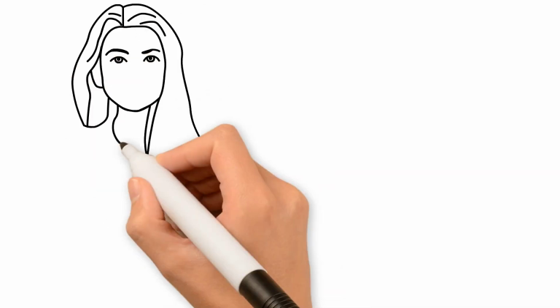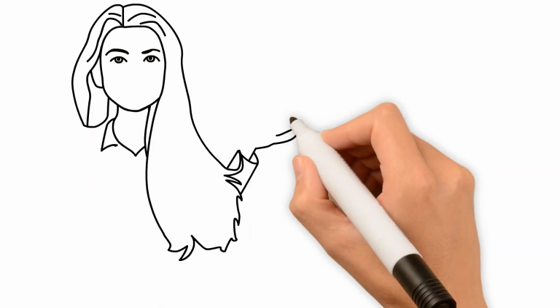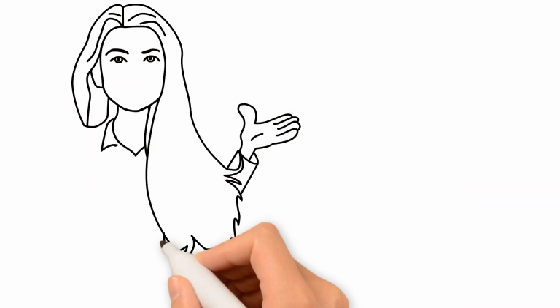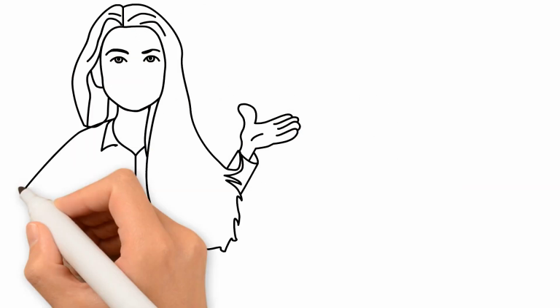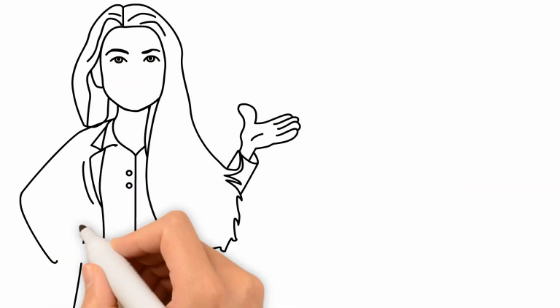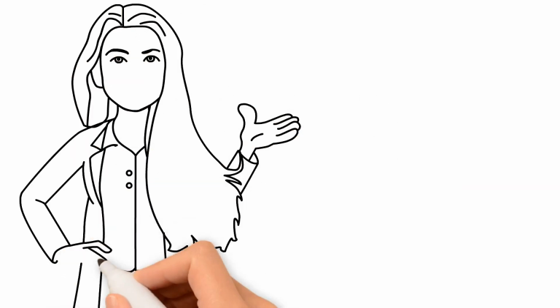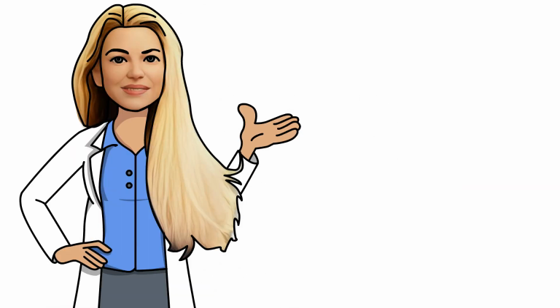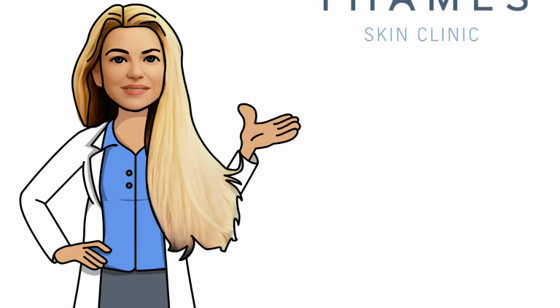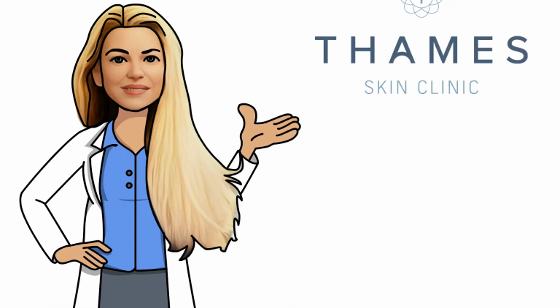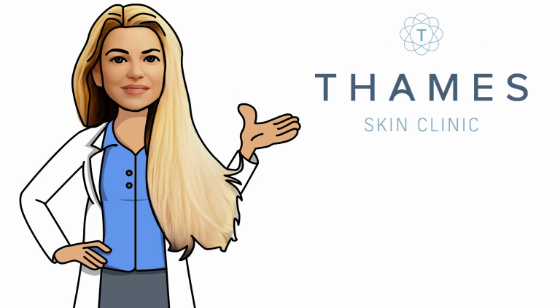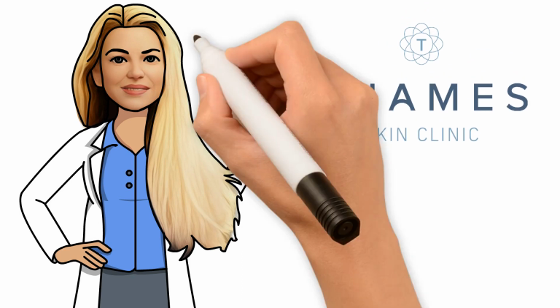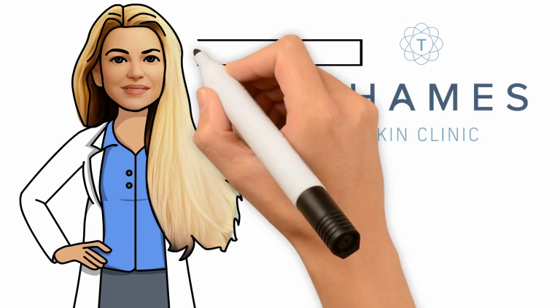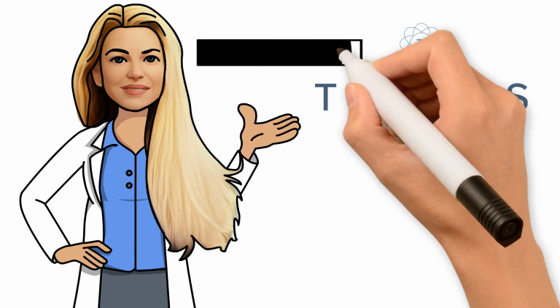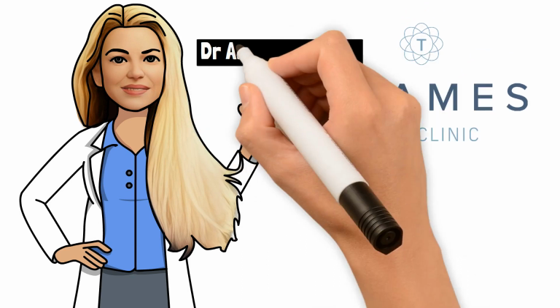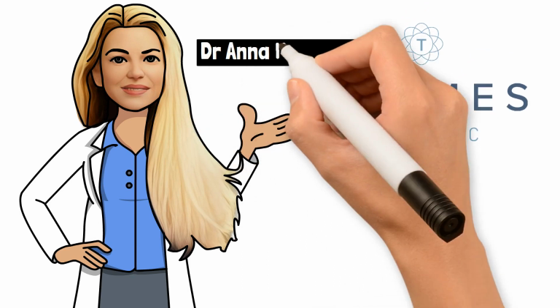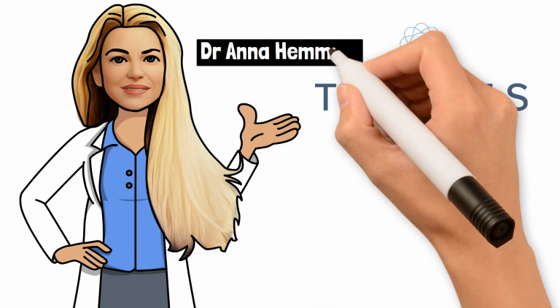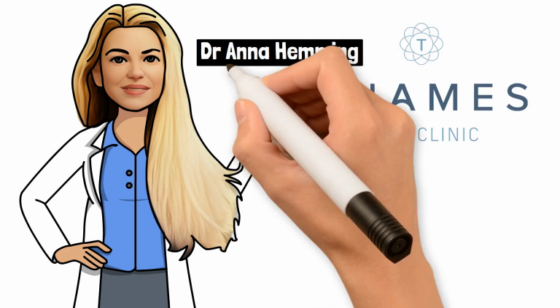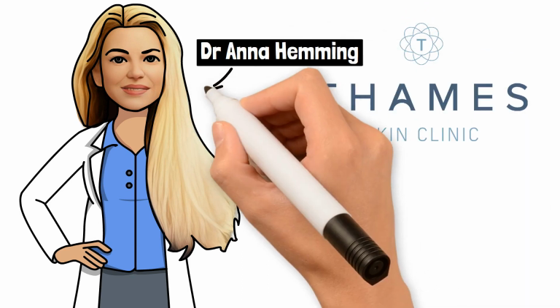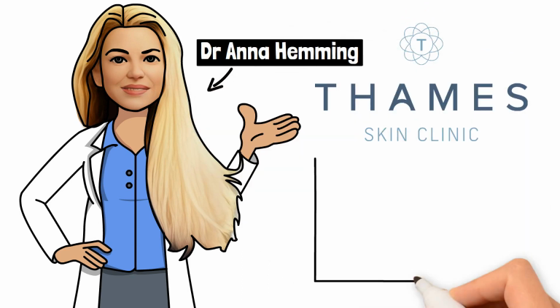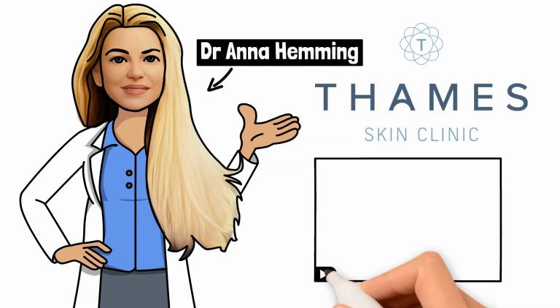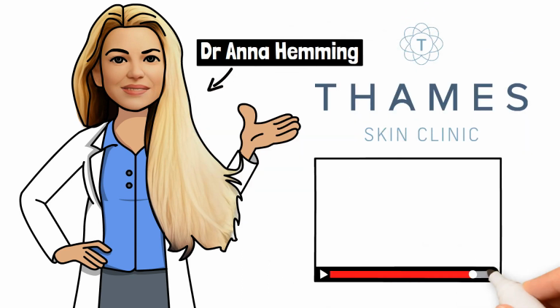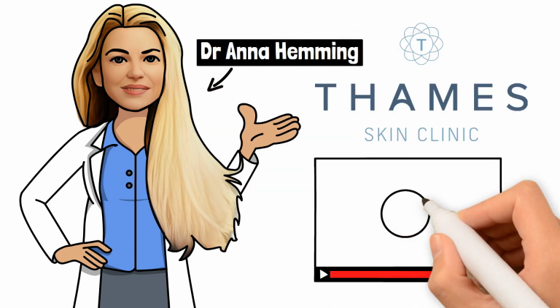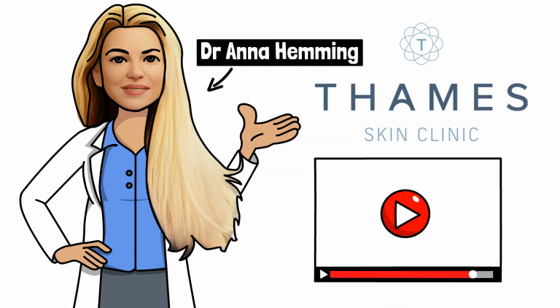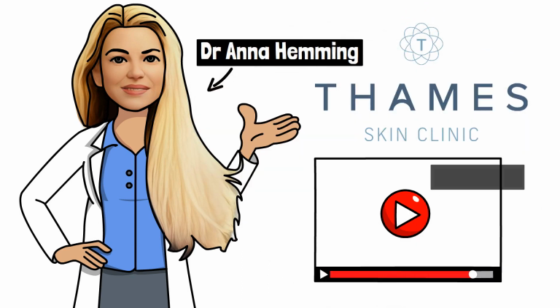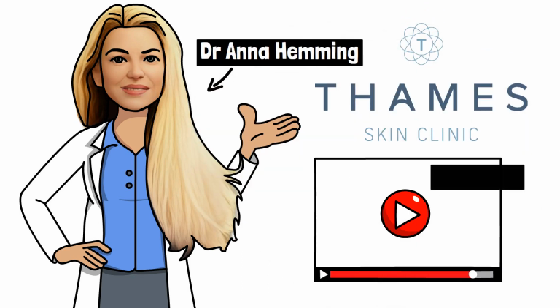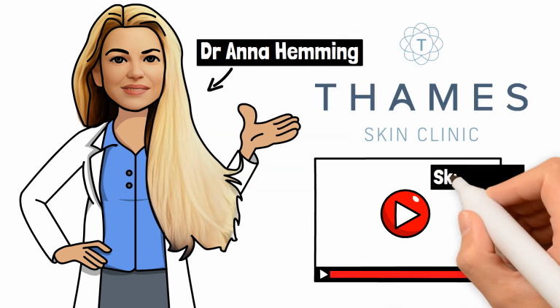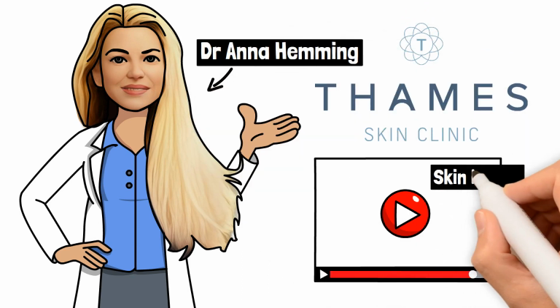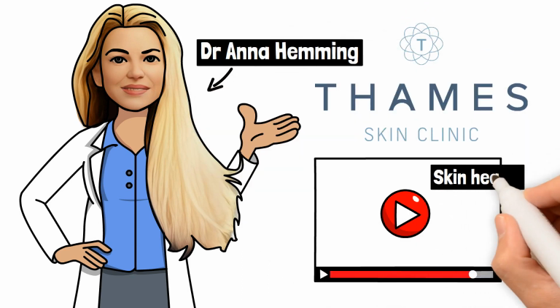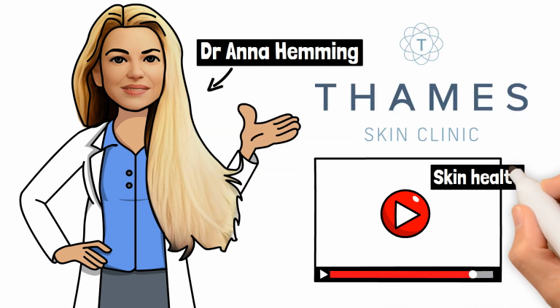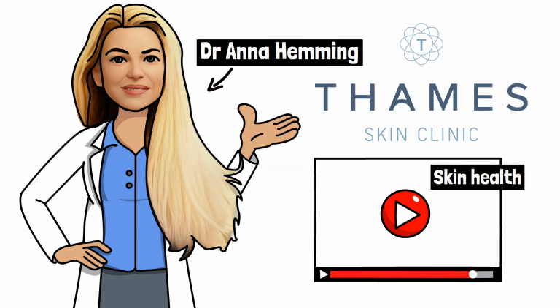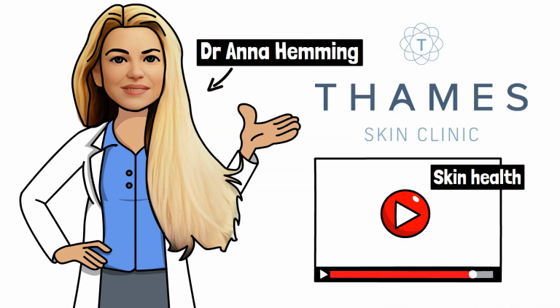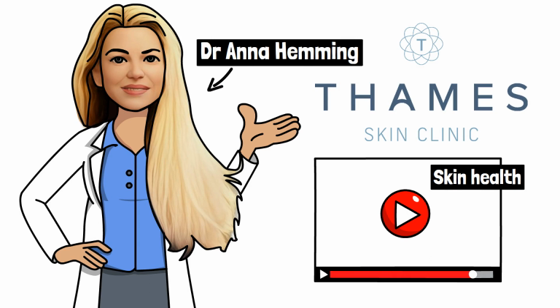Welcome to Thames Skin Clinic. My name is Dr. Anna Hemming and I would like to share some skin health information with you.